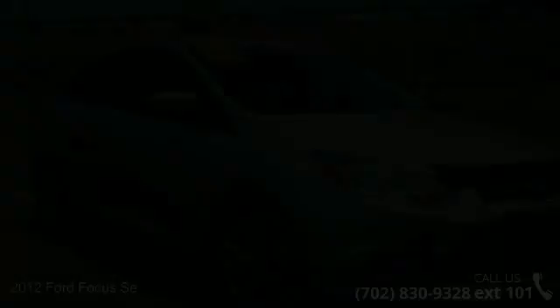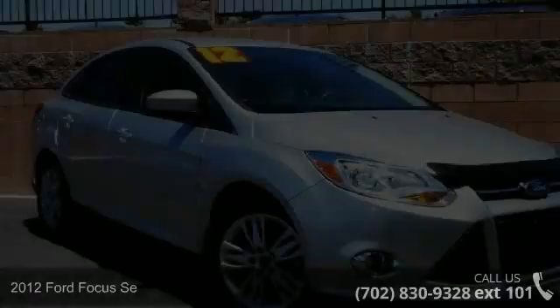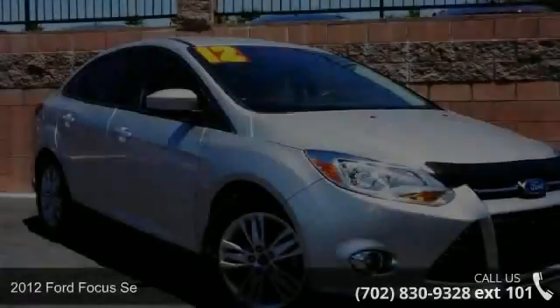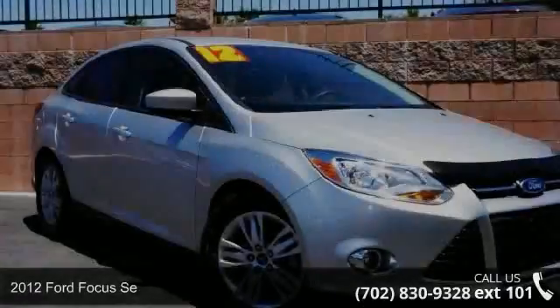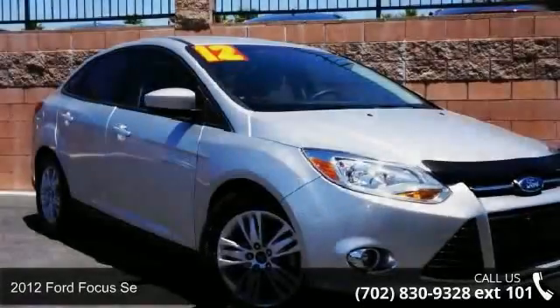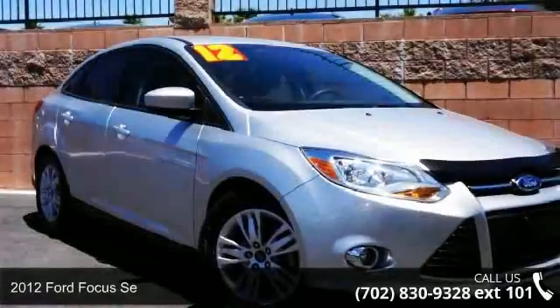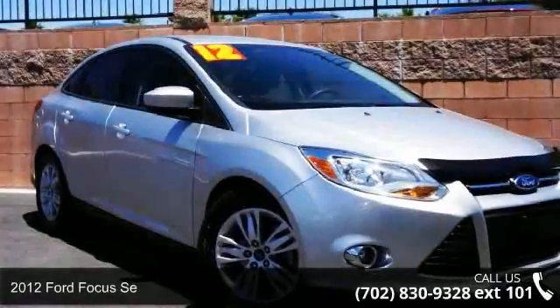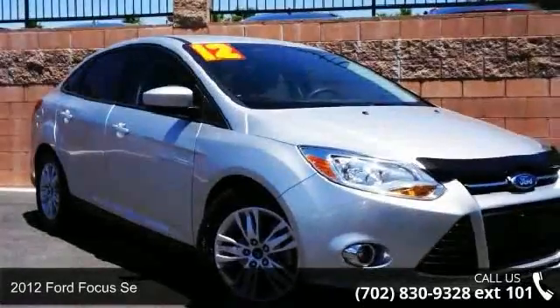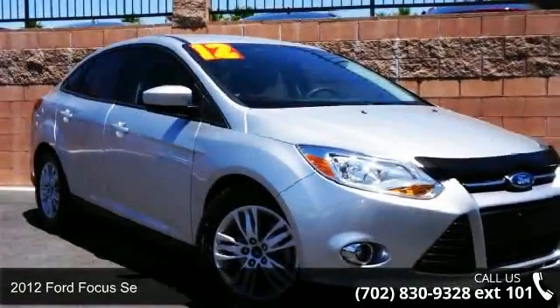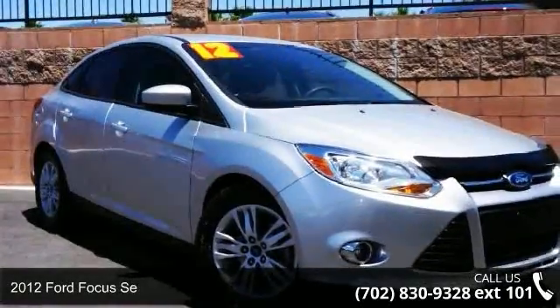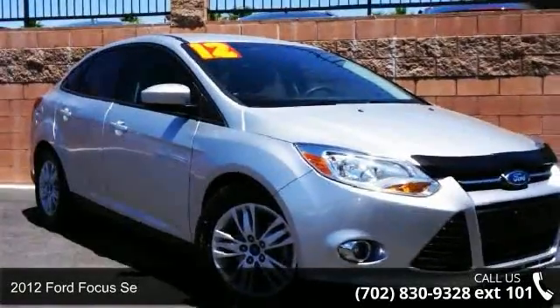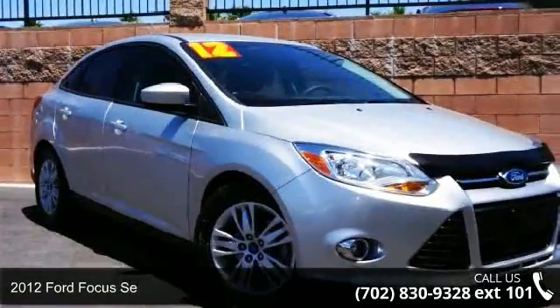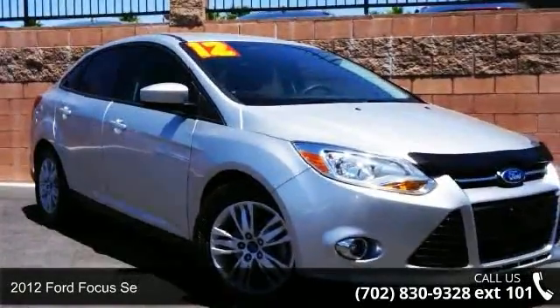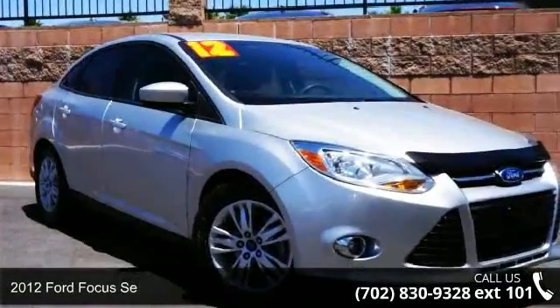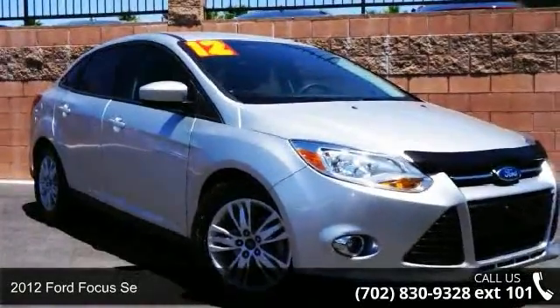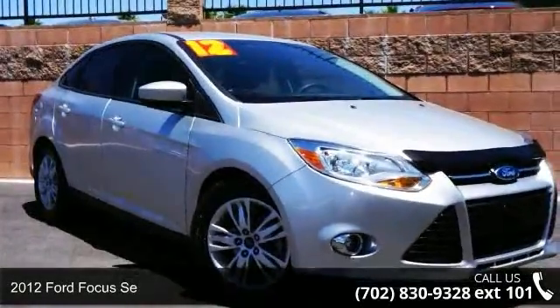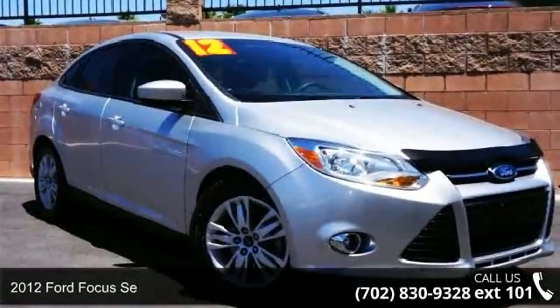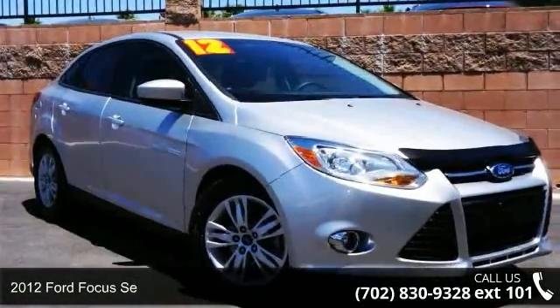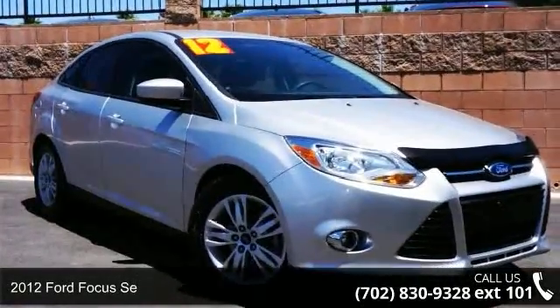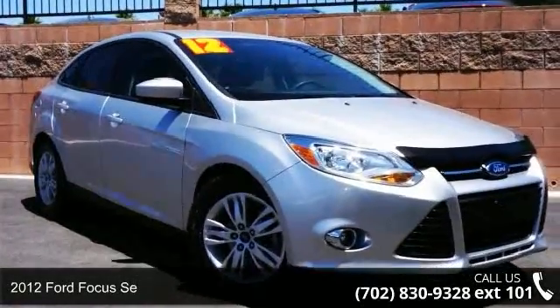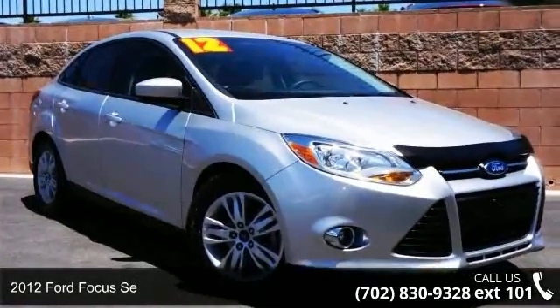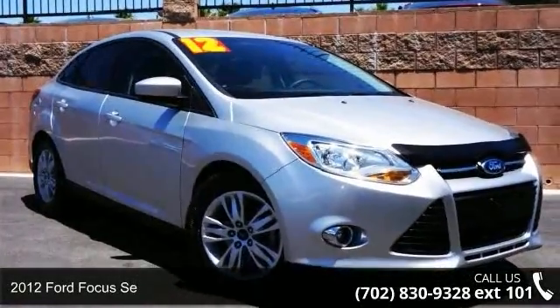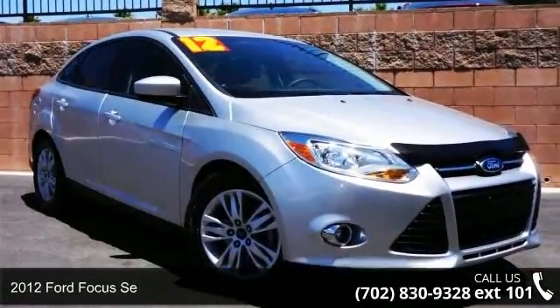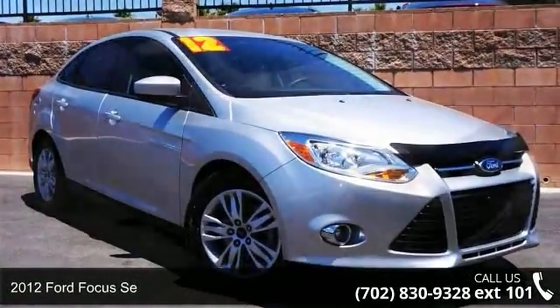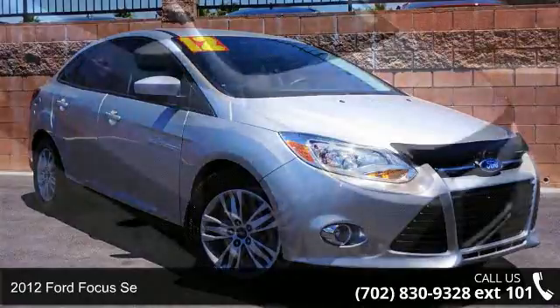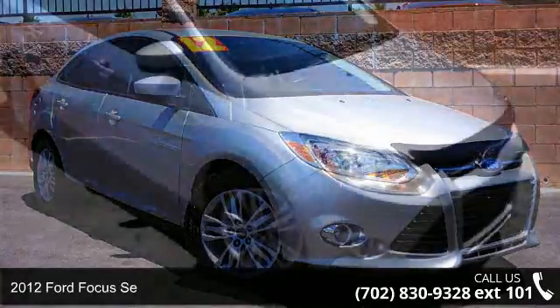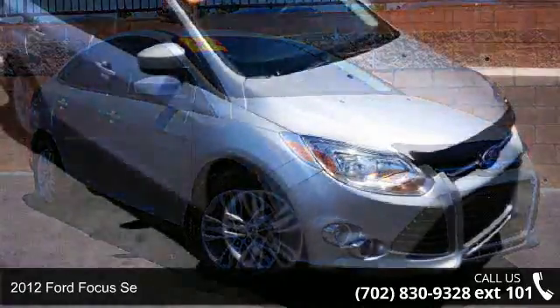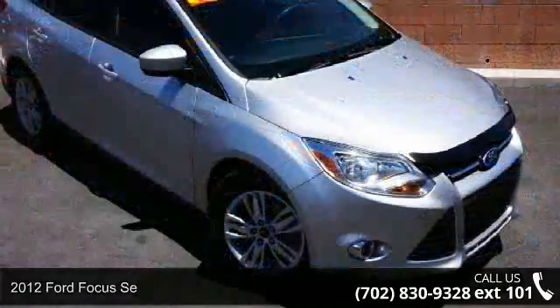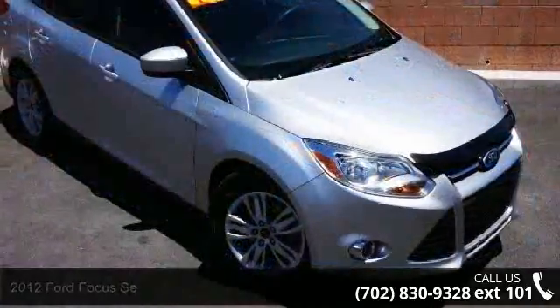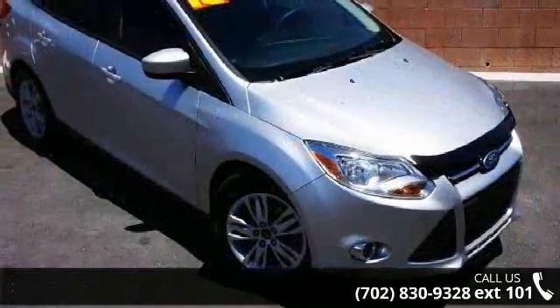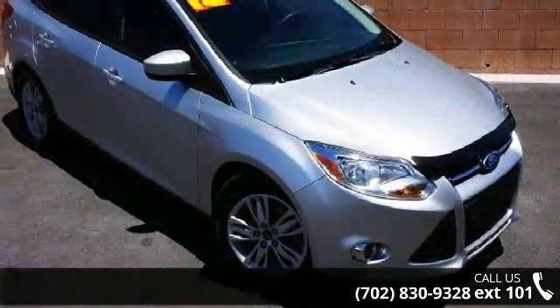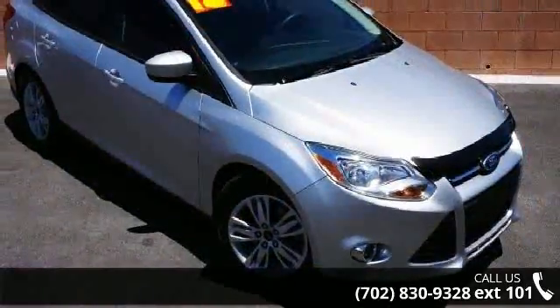Check out this 2012 Ford Focus C. If you are looking for a first-rate auto, this one could be yours today.